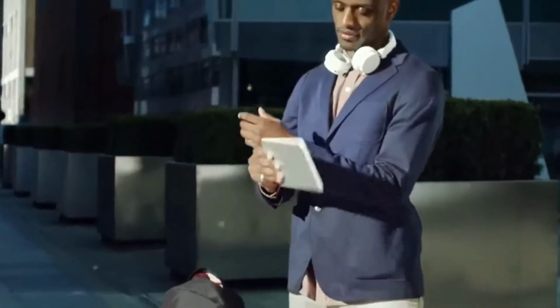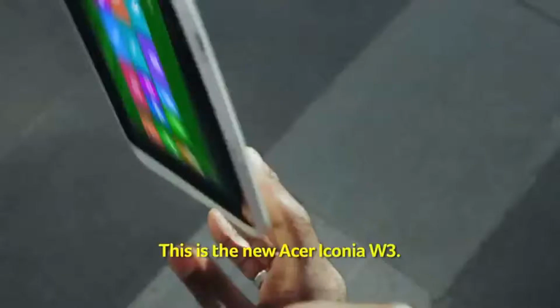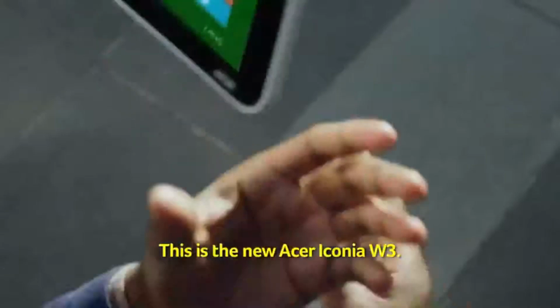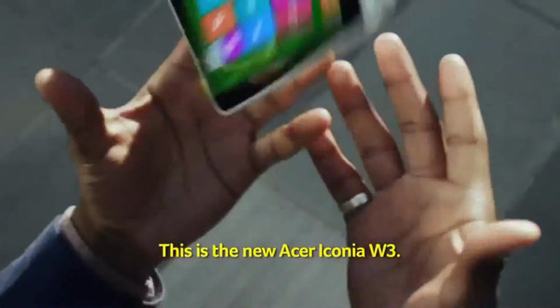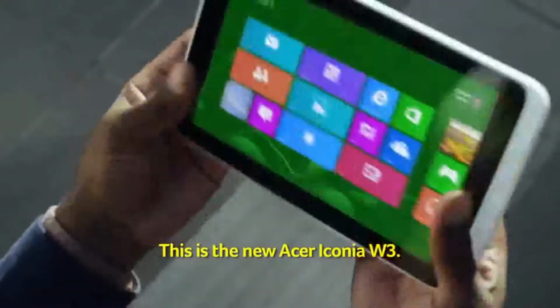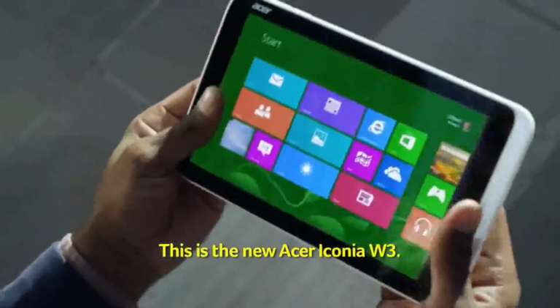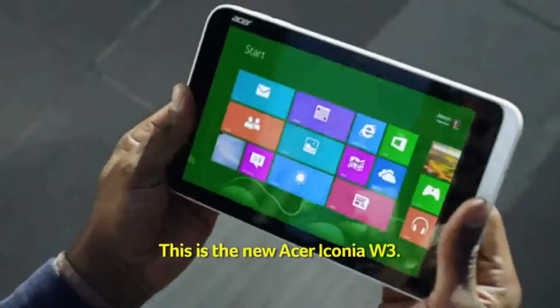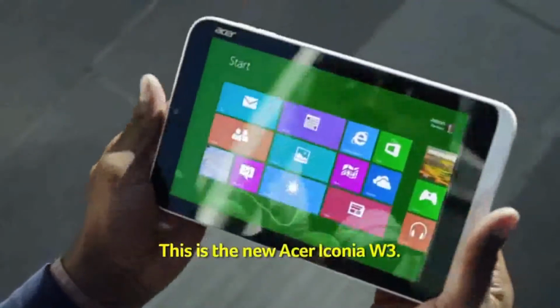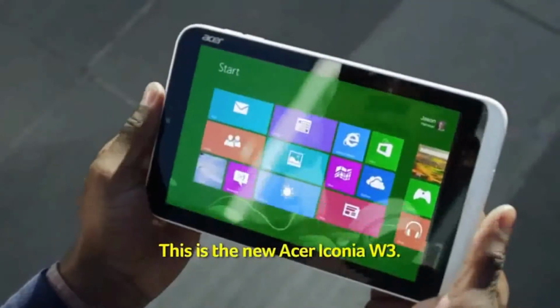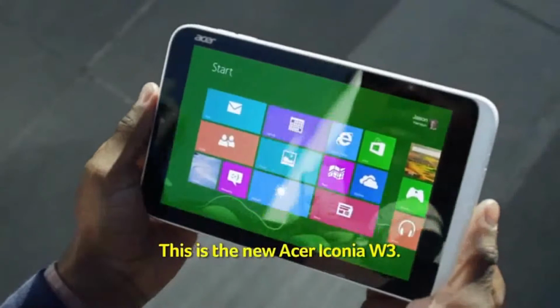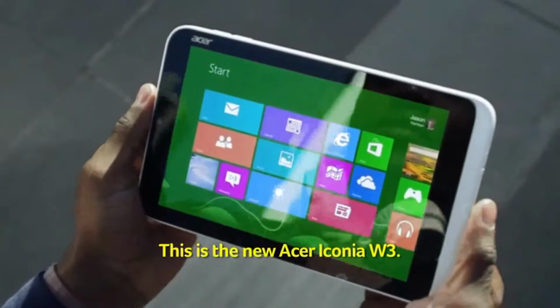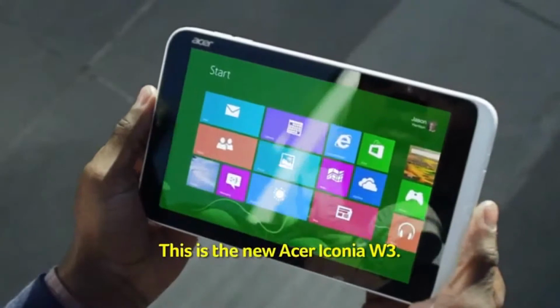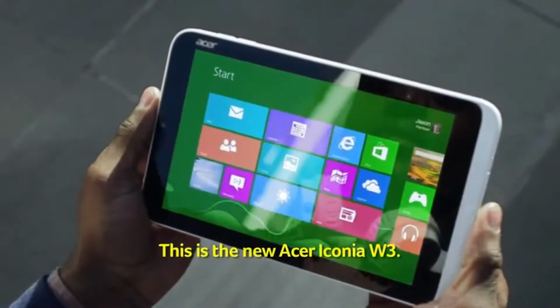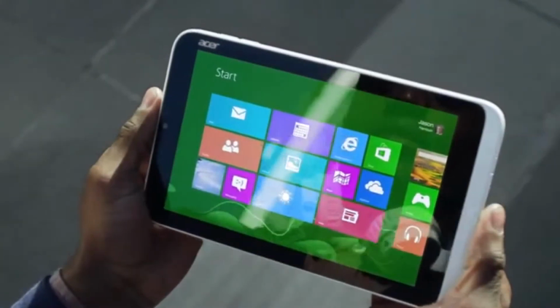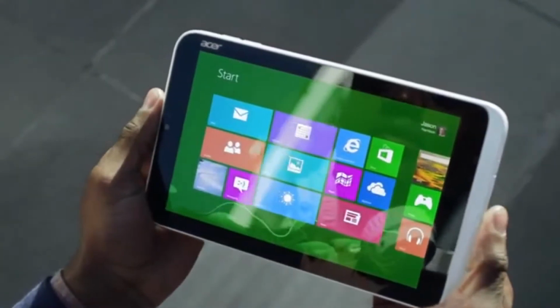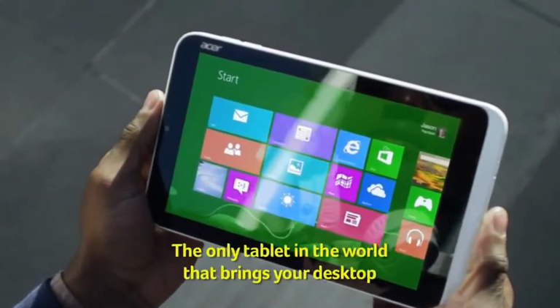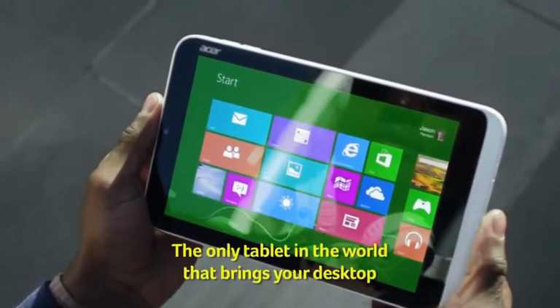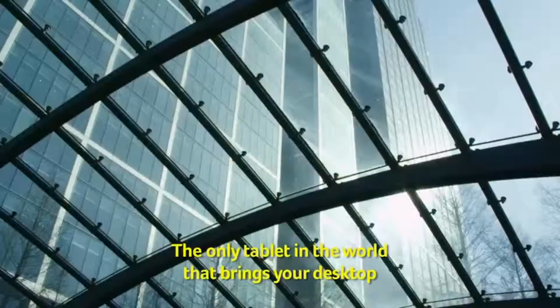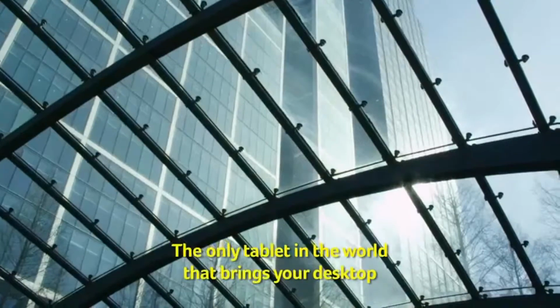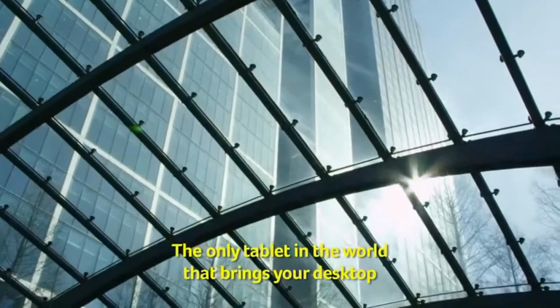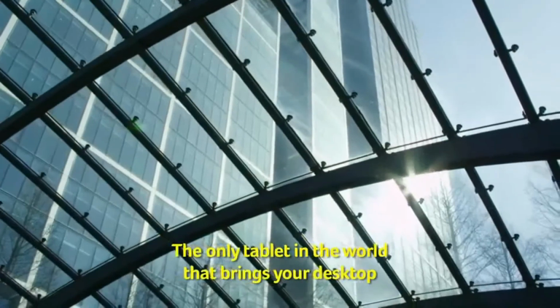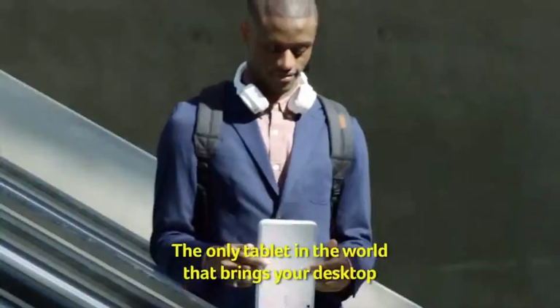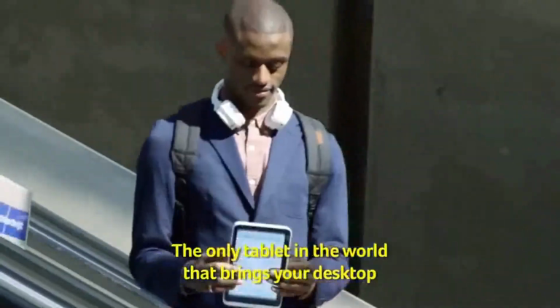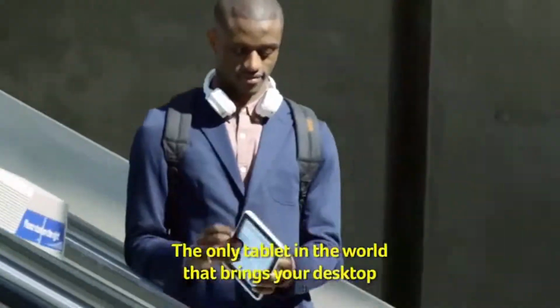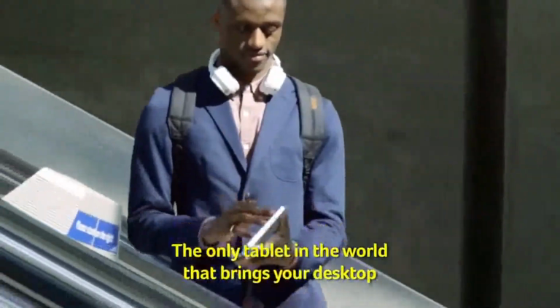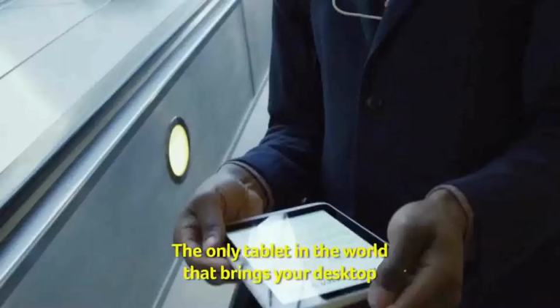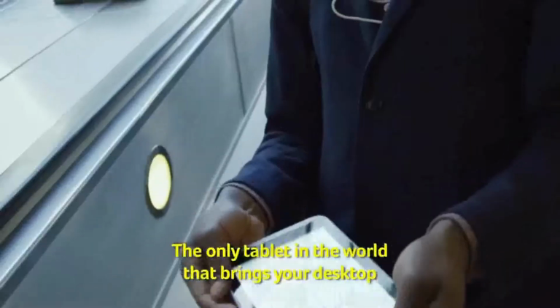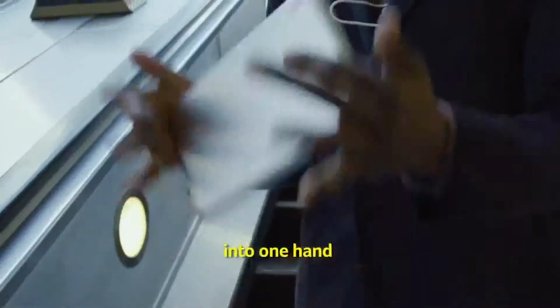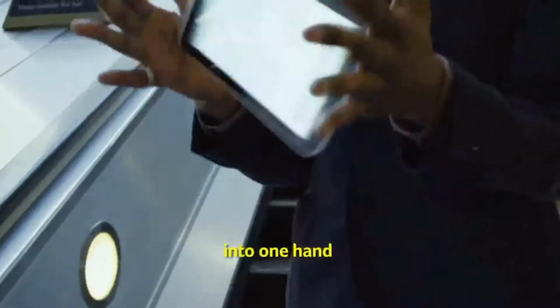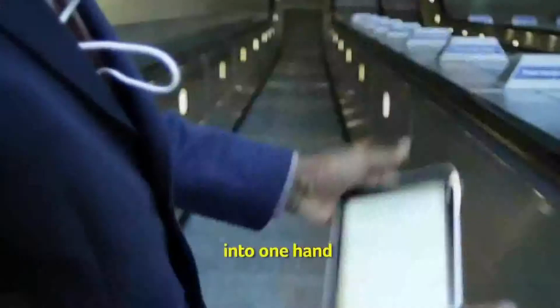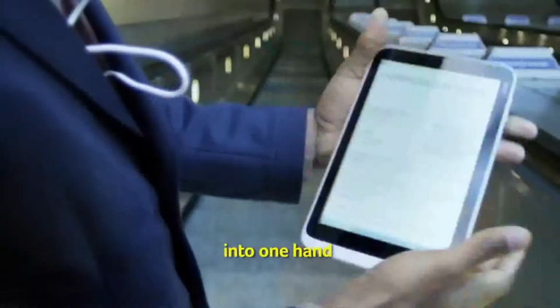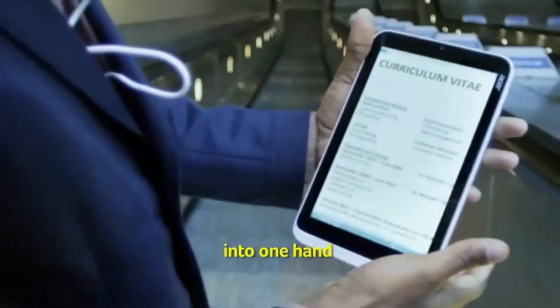This is the new Acer Iconia W3, the only tablet in the world that brings your desktop into one hand.